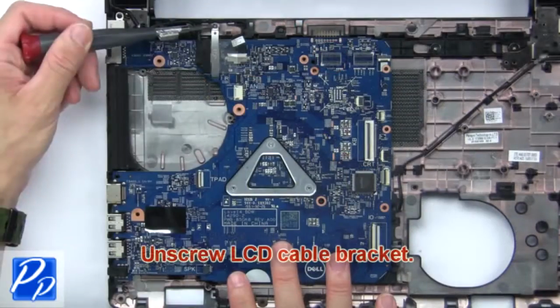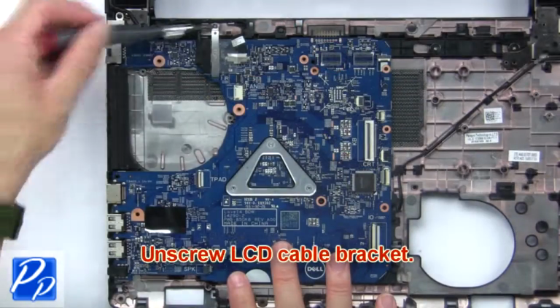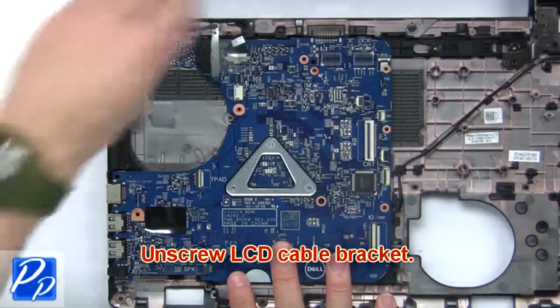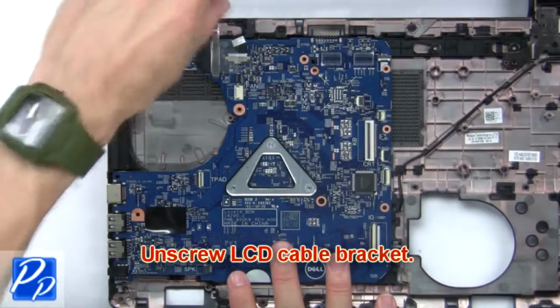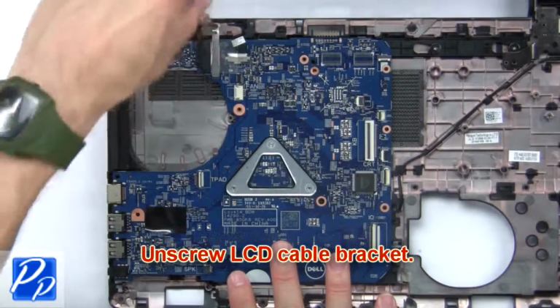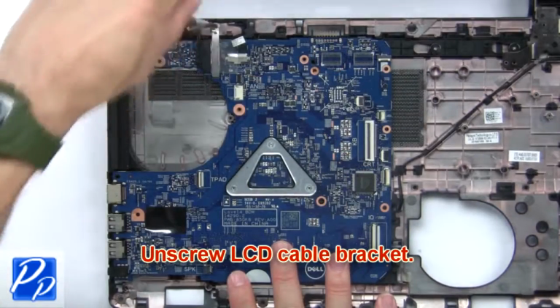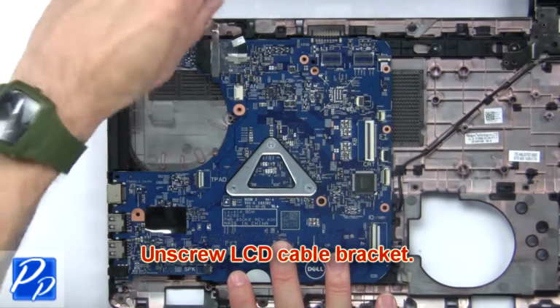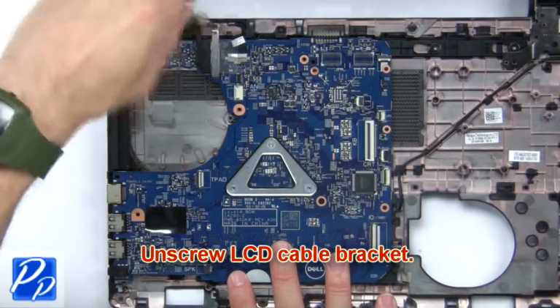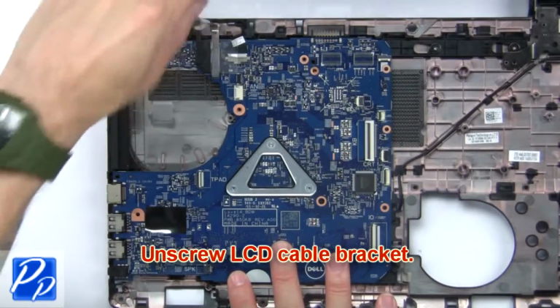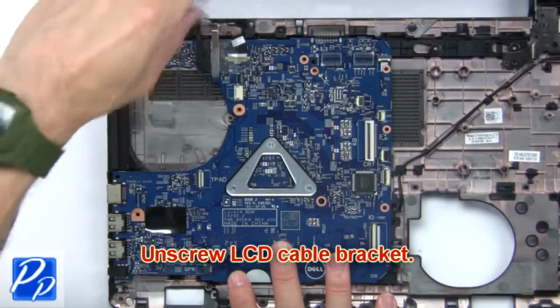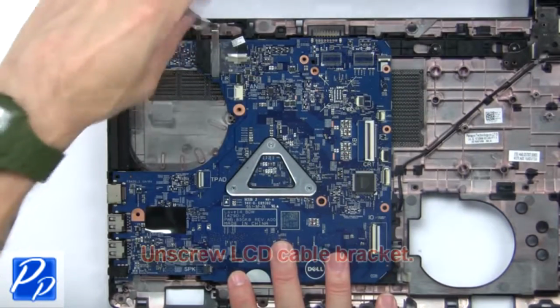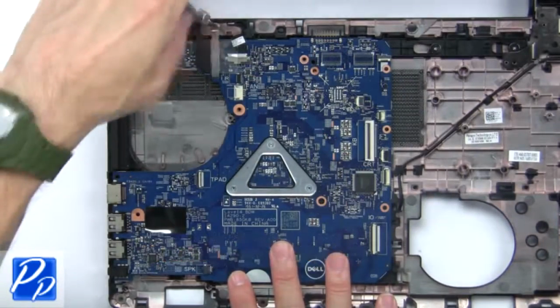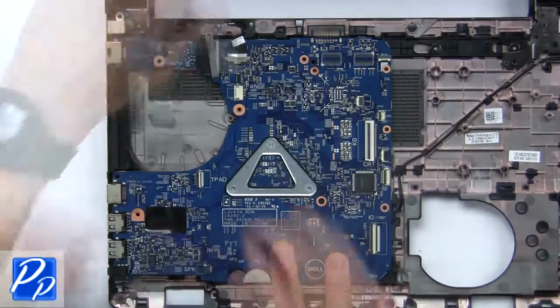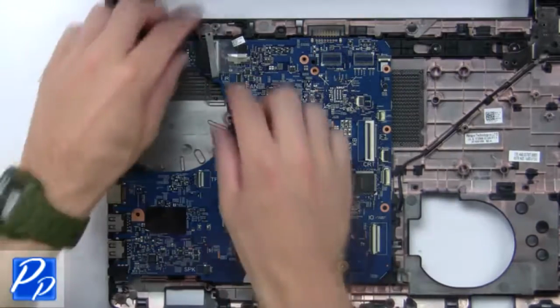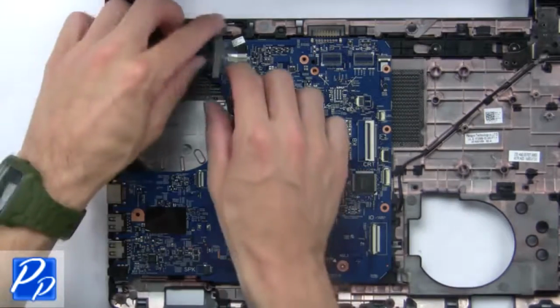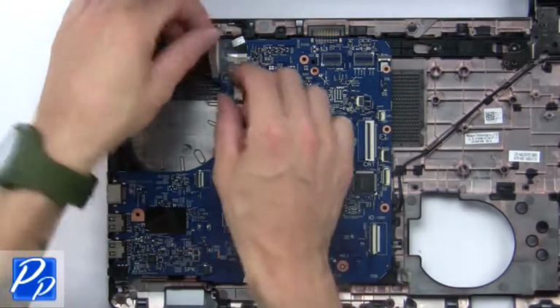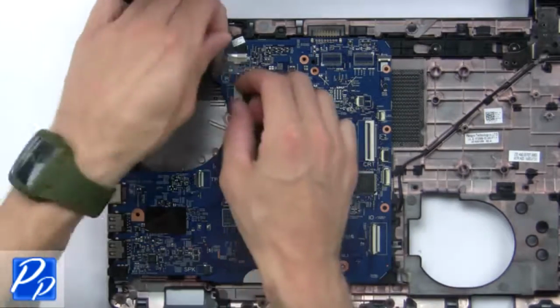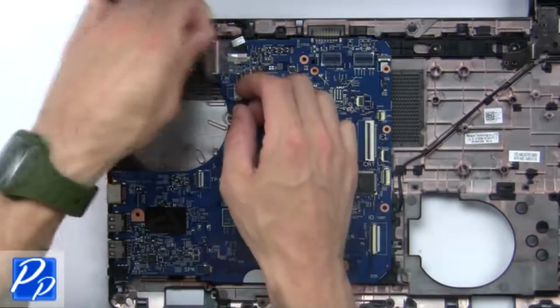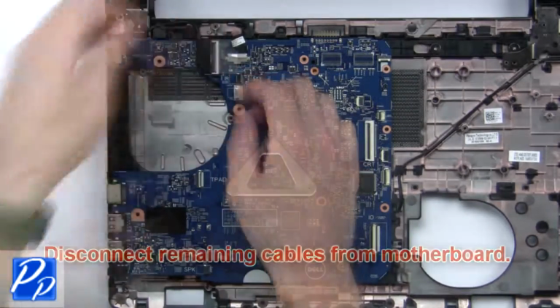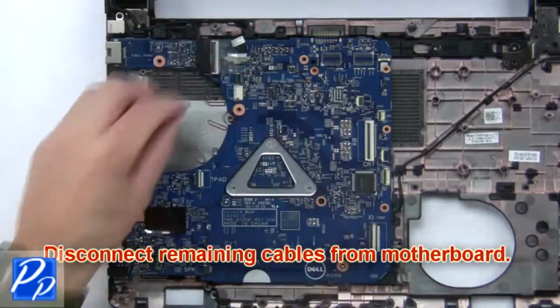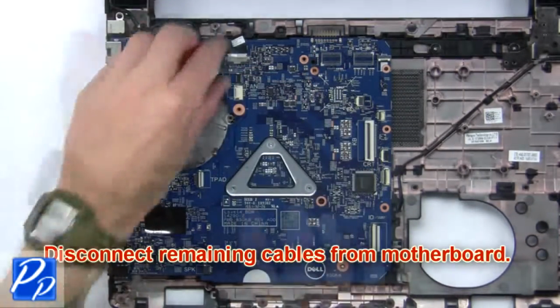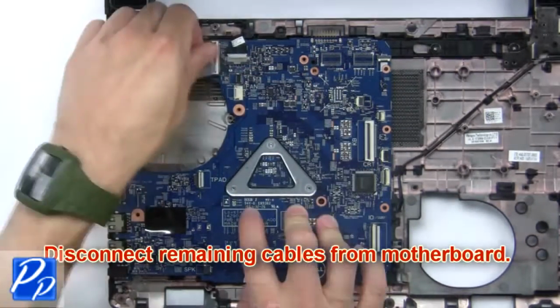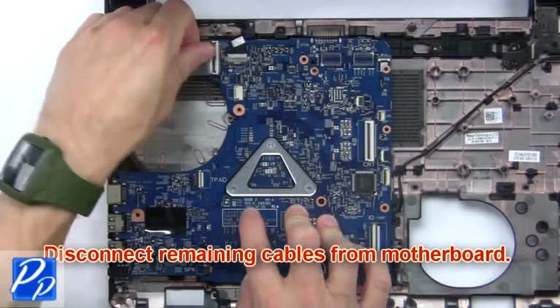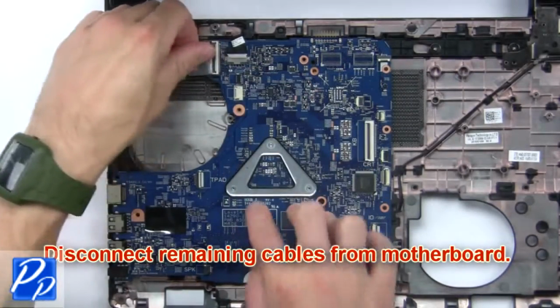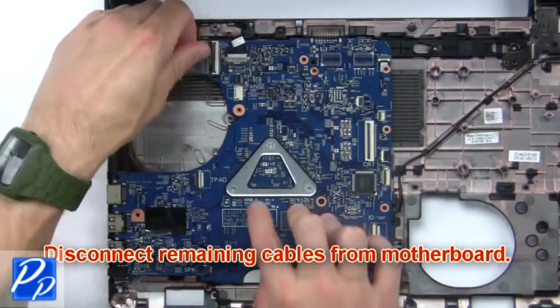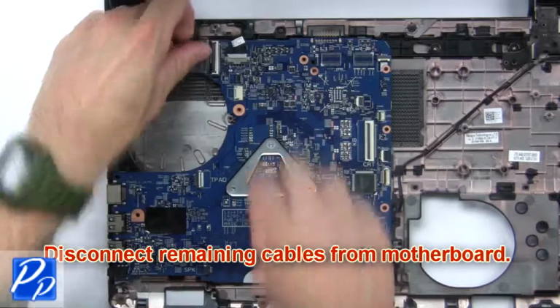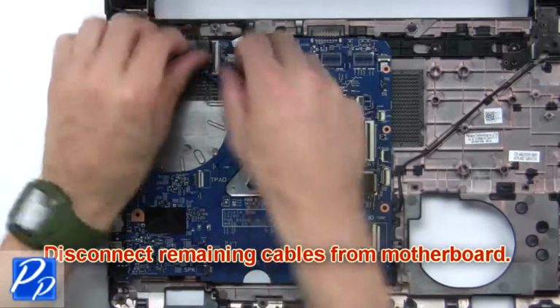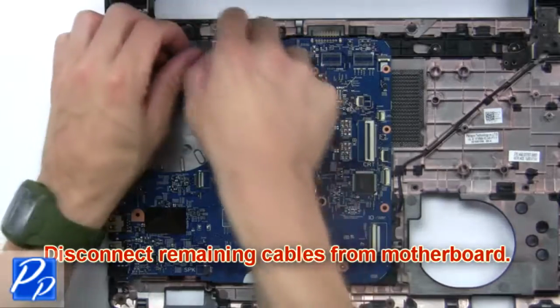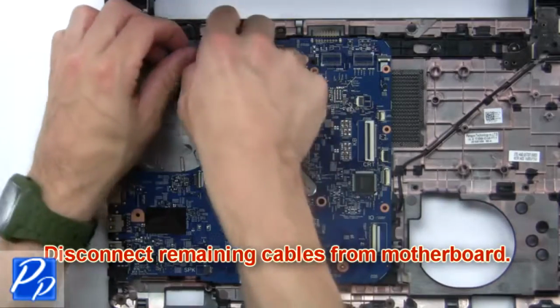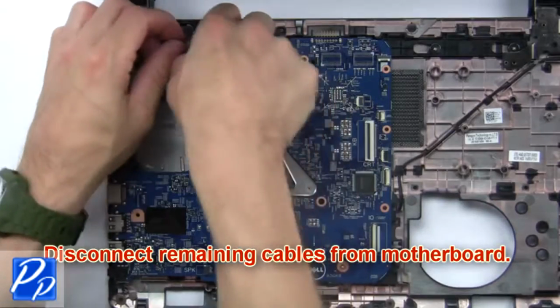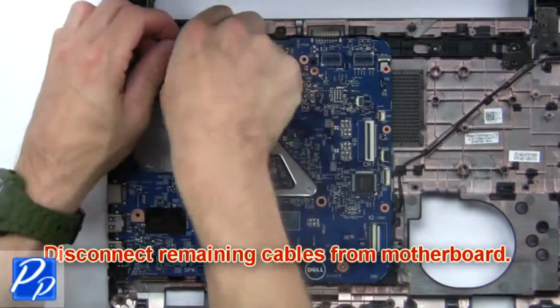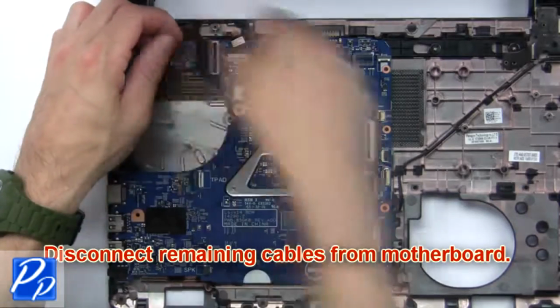Next, unscrew the LCD cable bracket. Now disconnect the remaining cables from the motherboard.